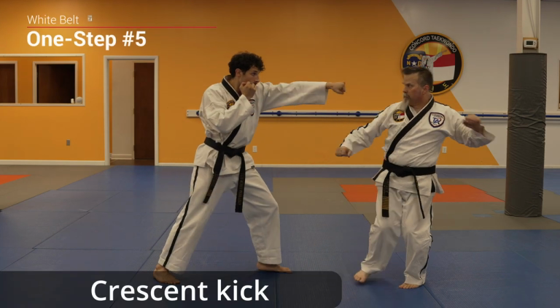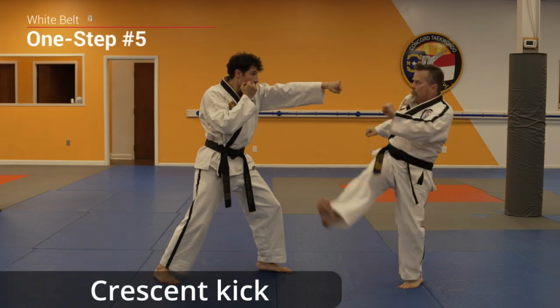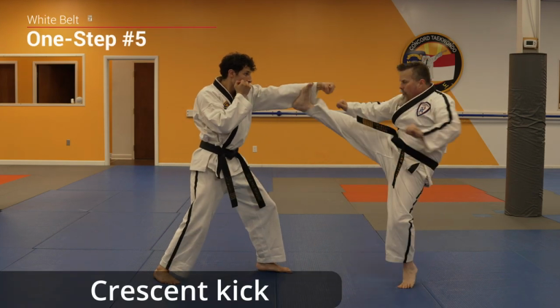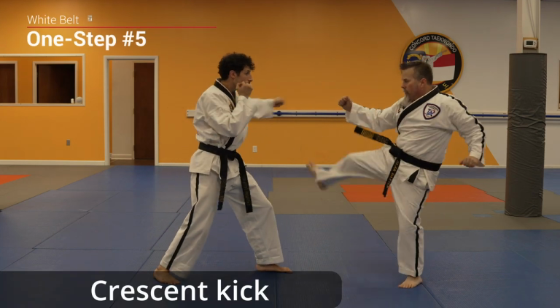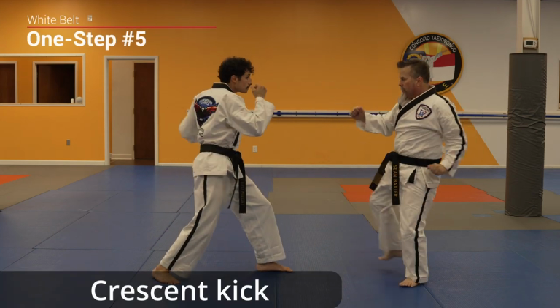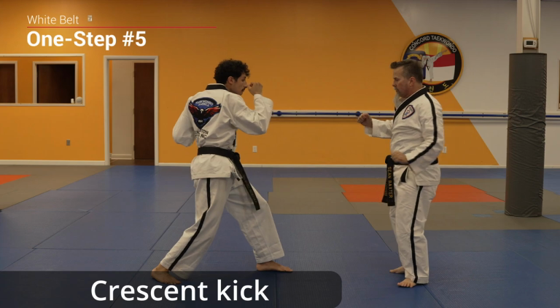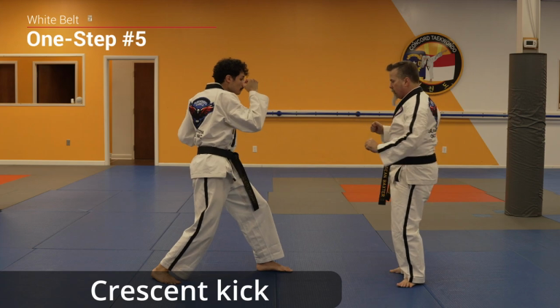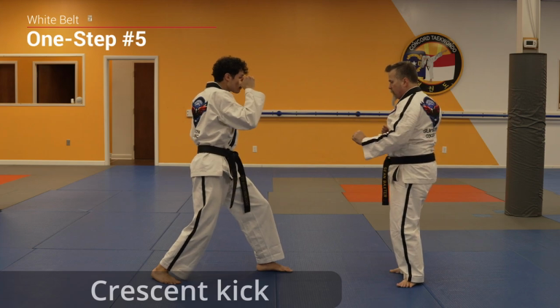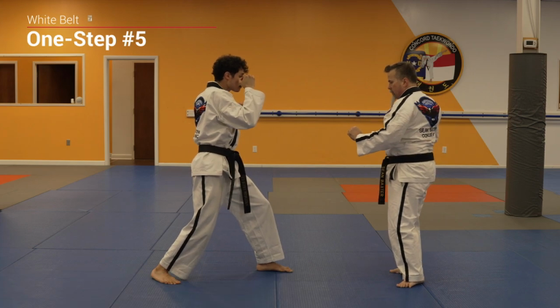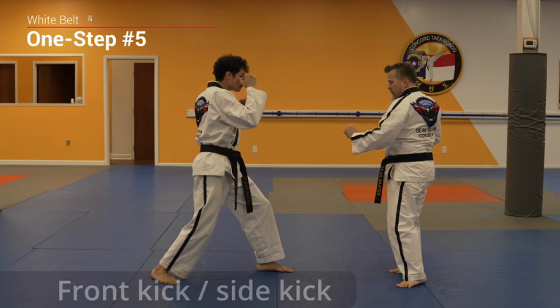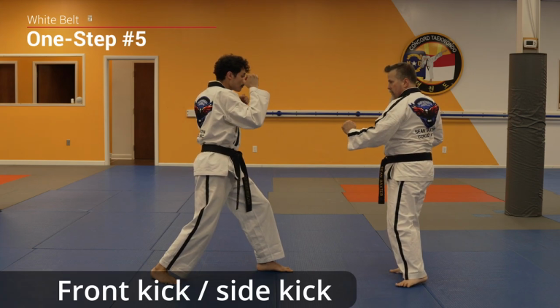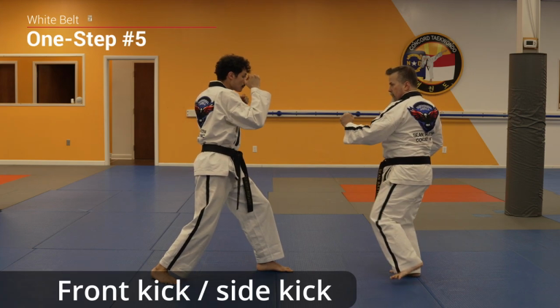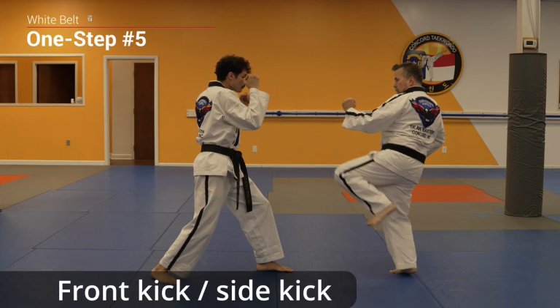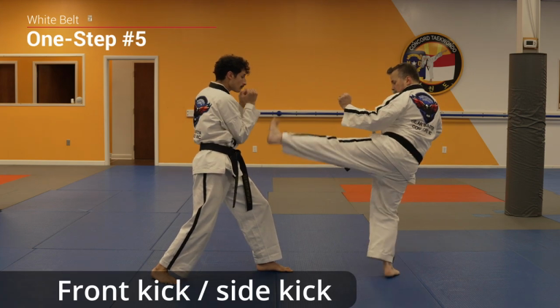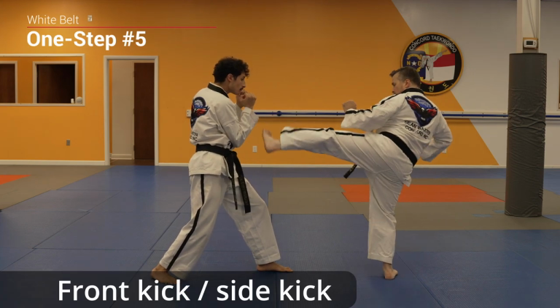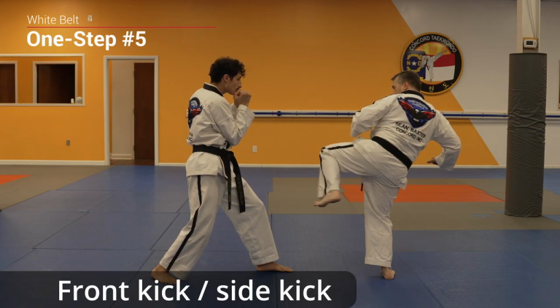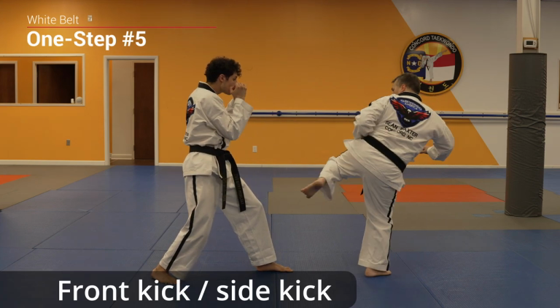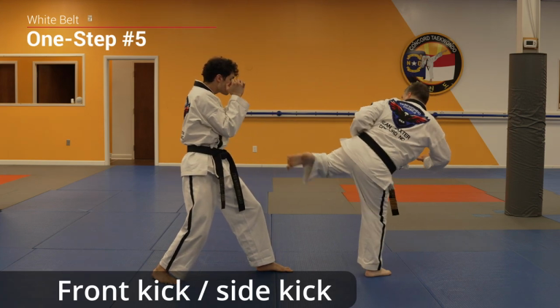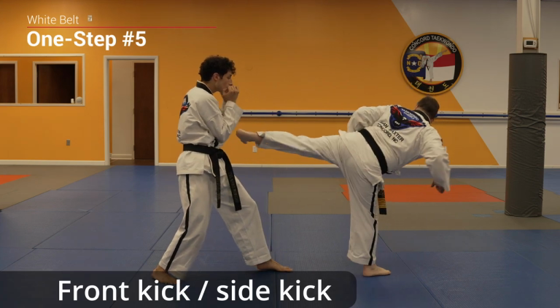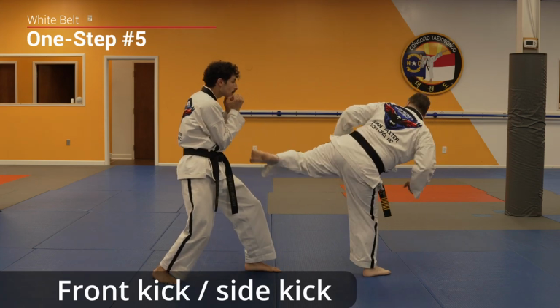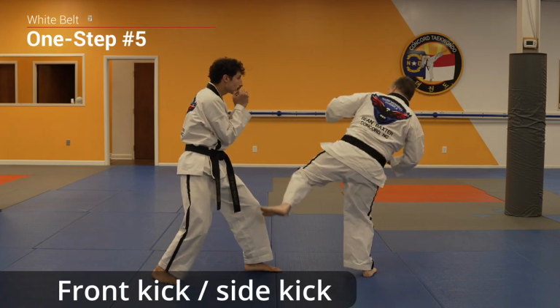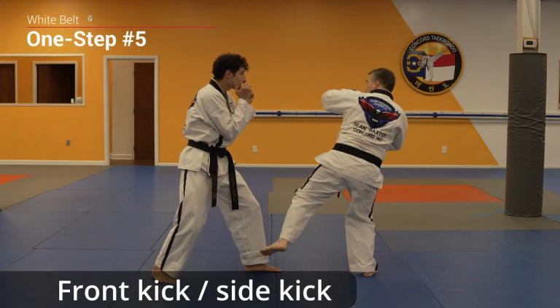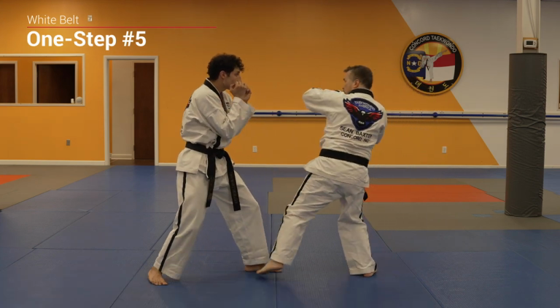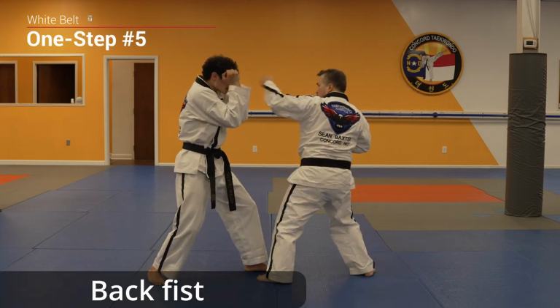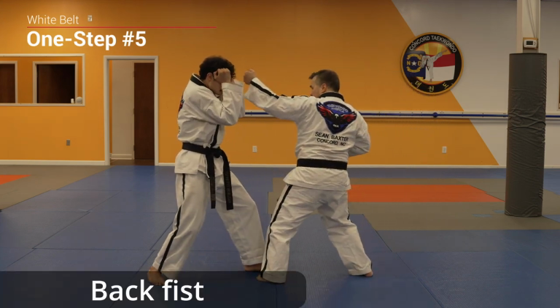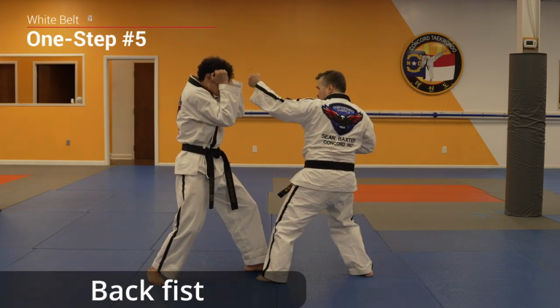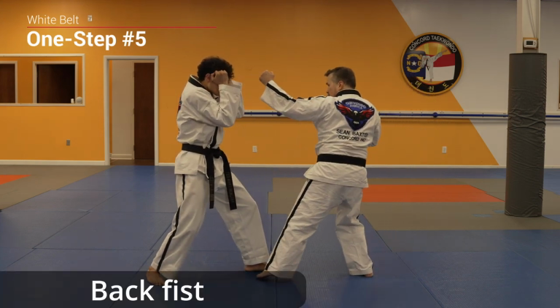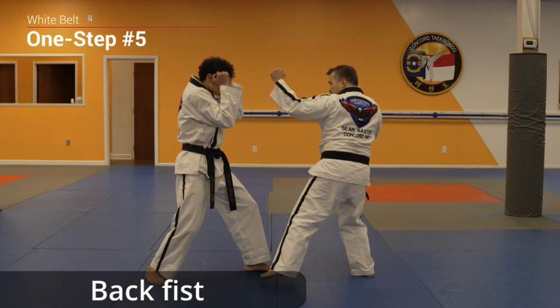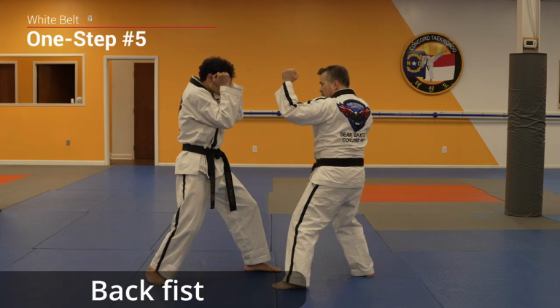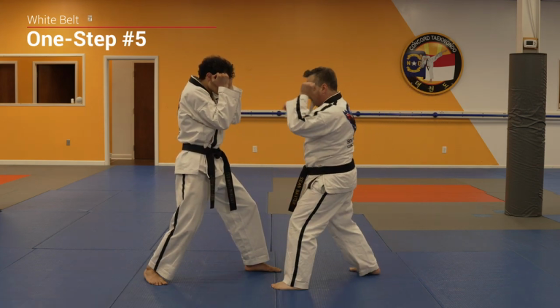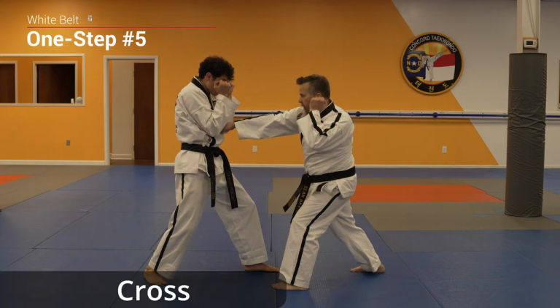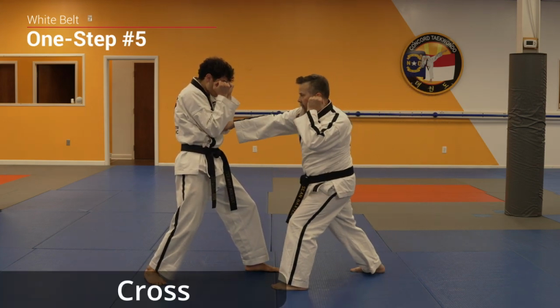Crescent kick, front kick, side kick, back fist, cross.